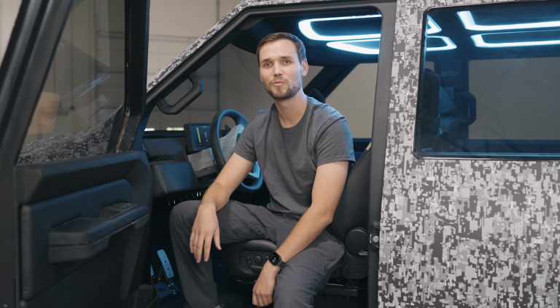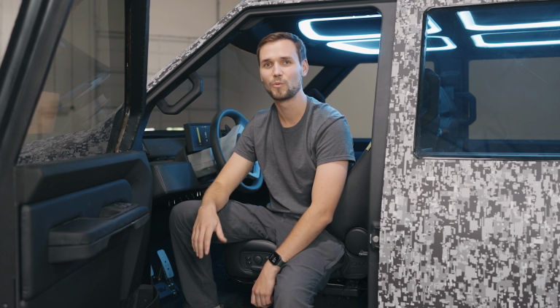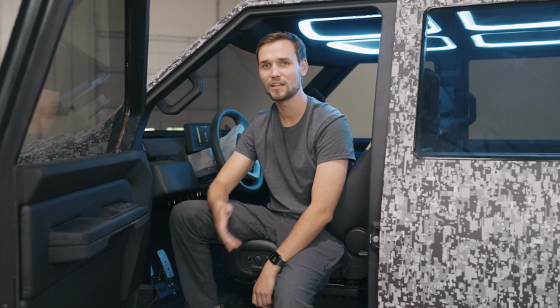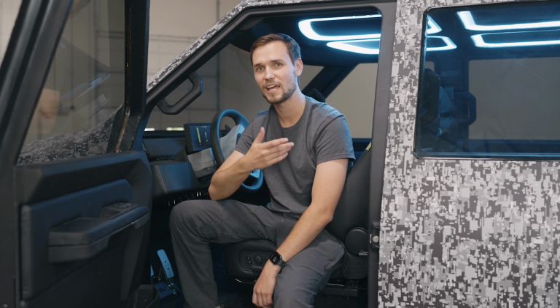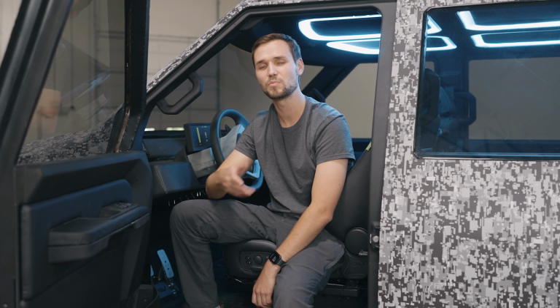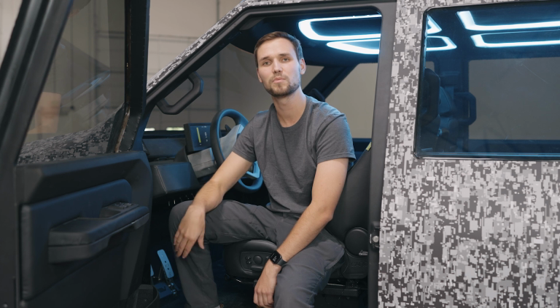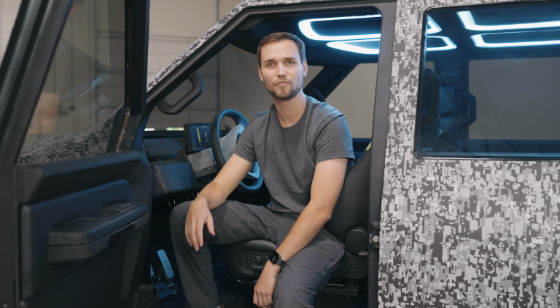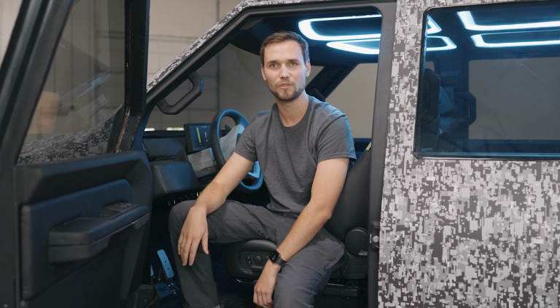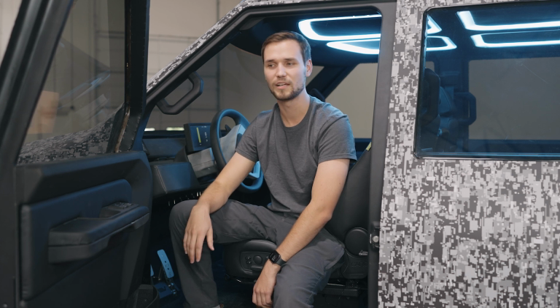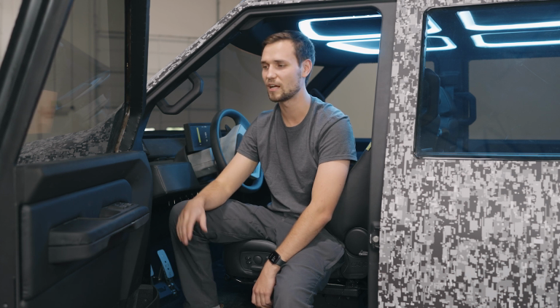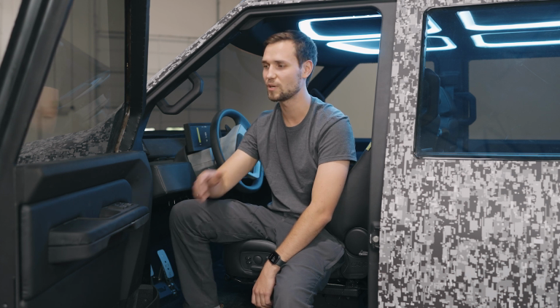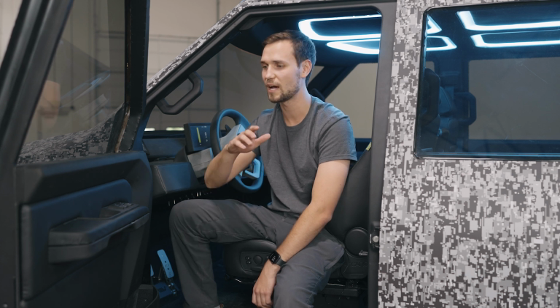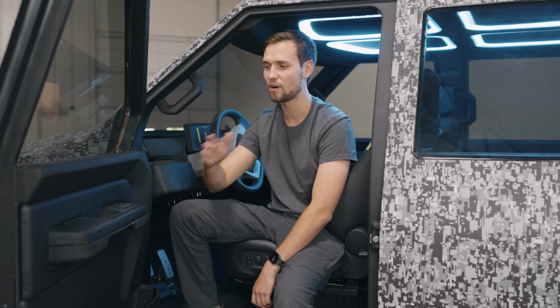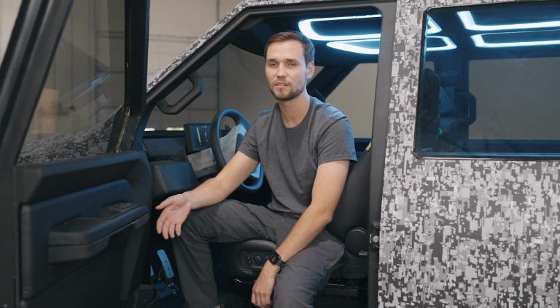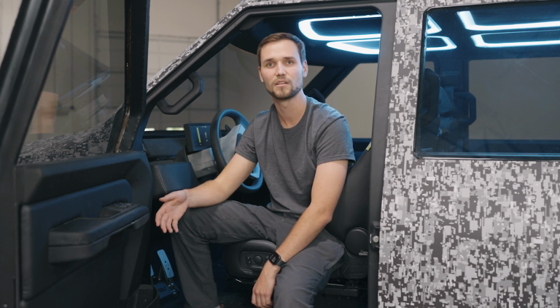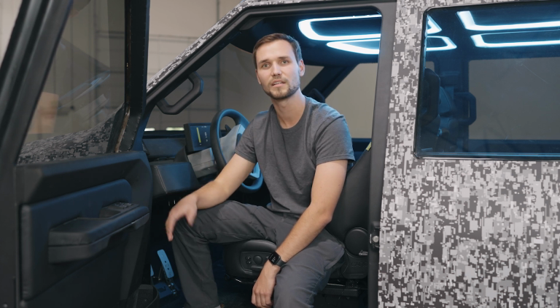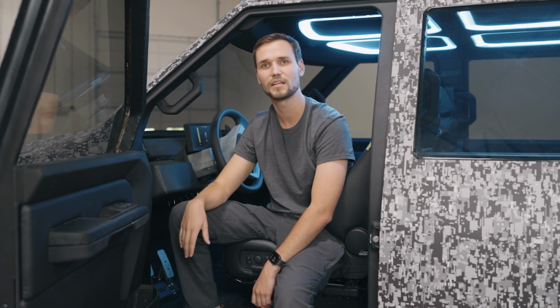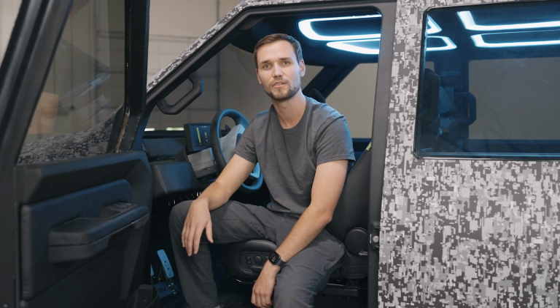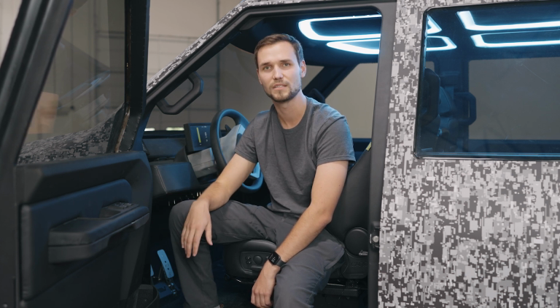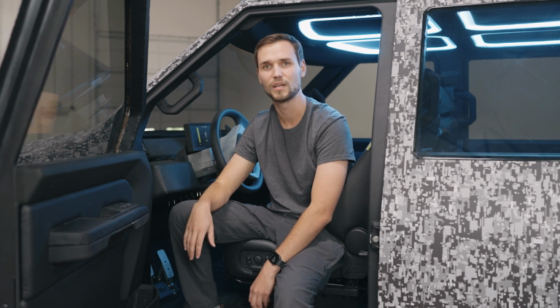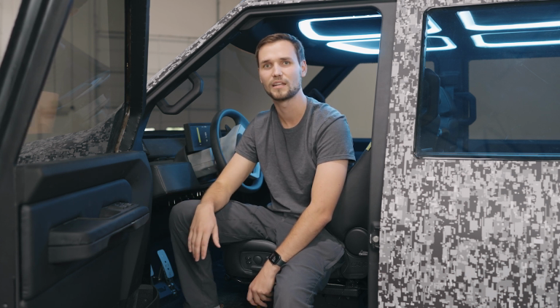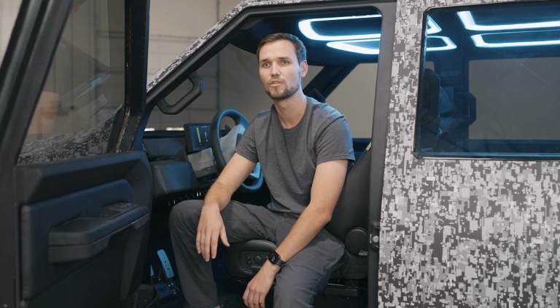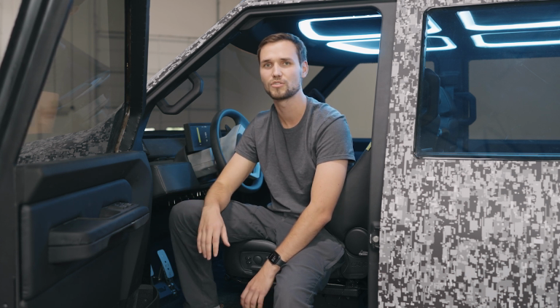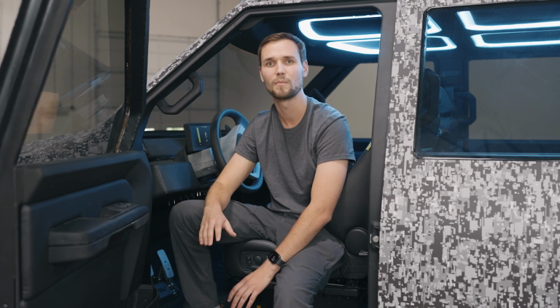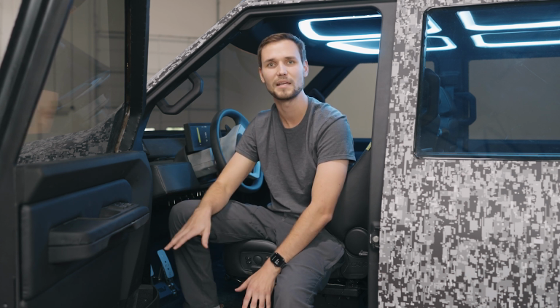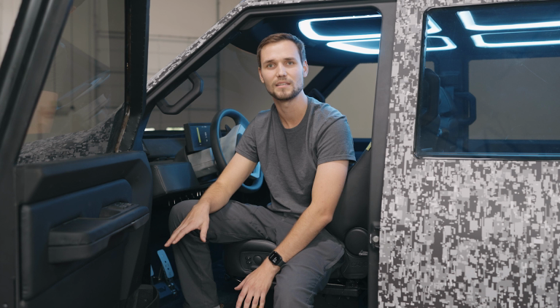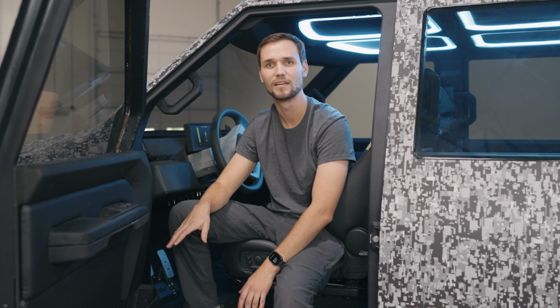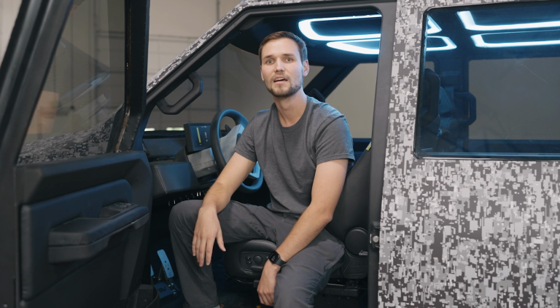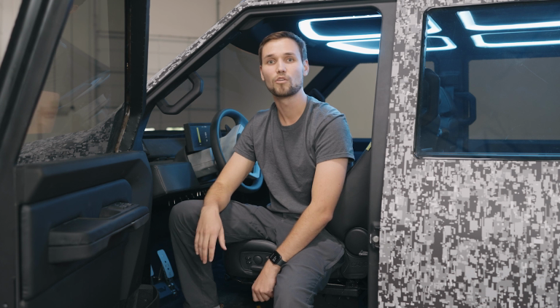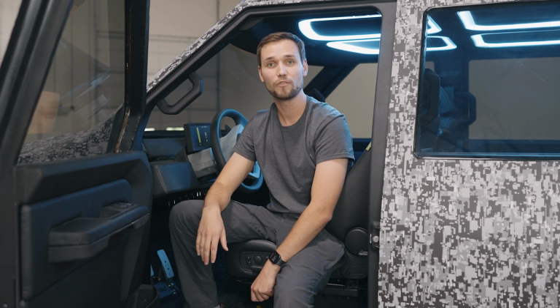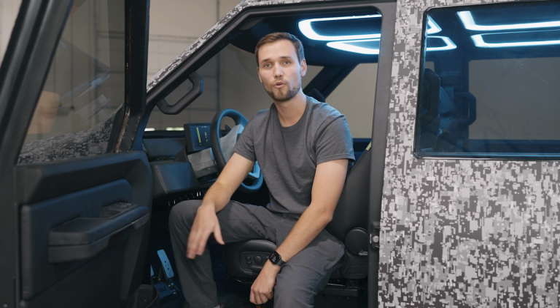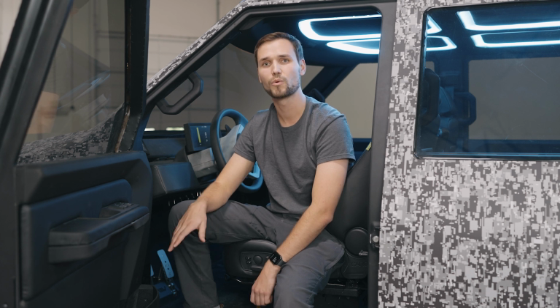We got the XP platform reveal and we have done all the interior this week and it looks amazing. Going forward,